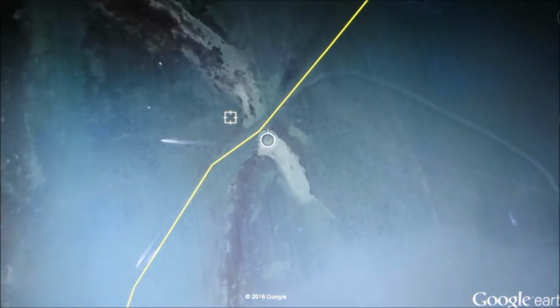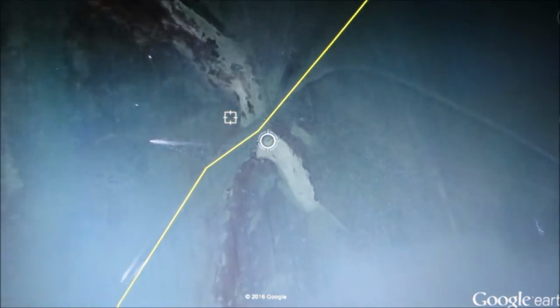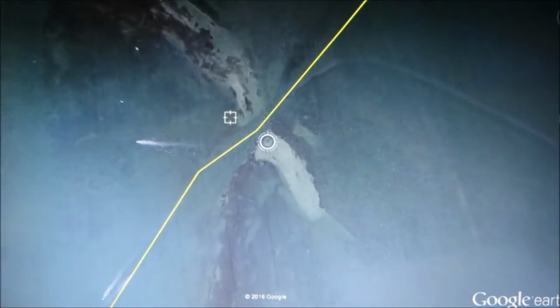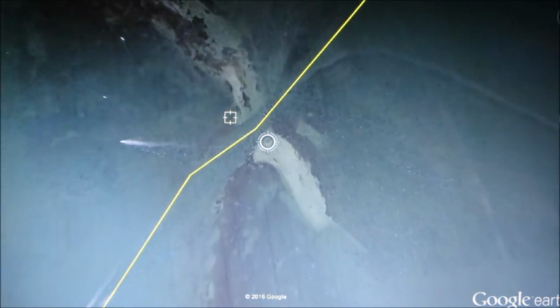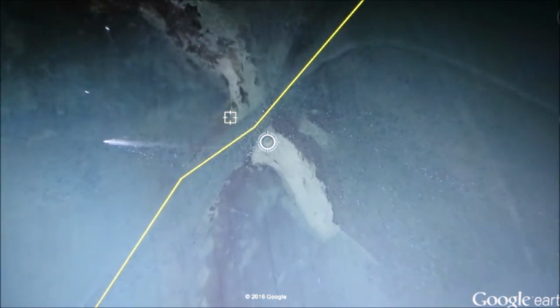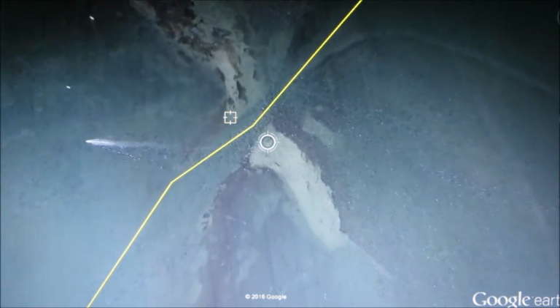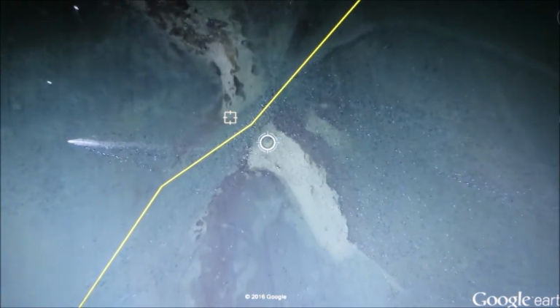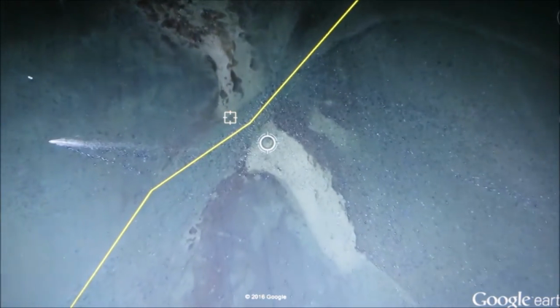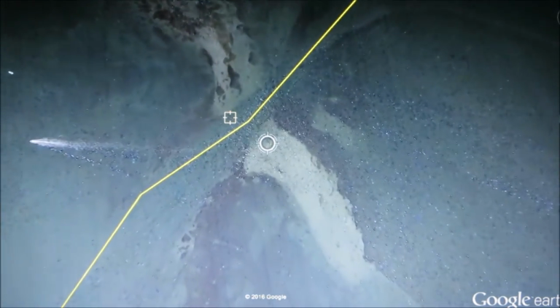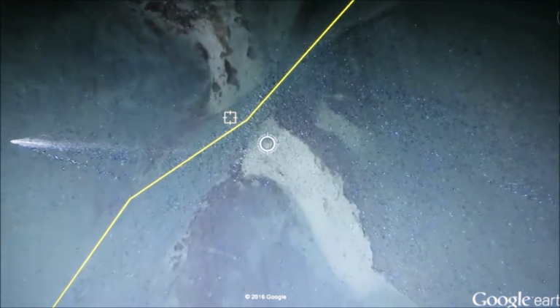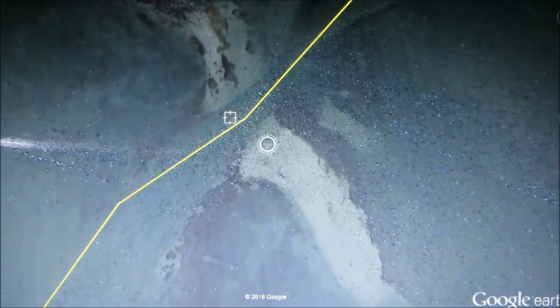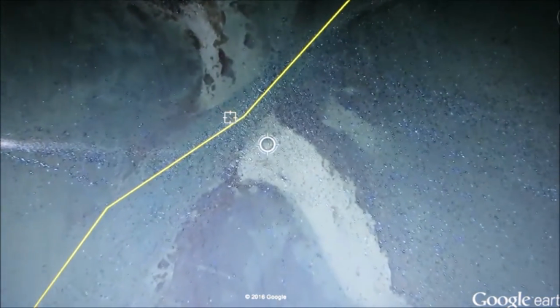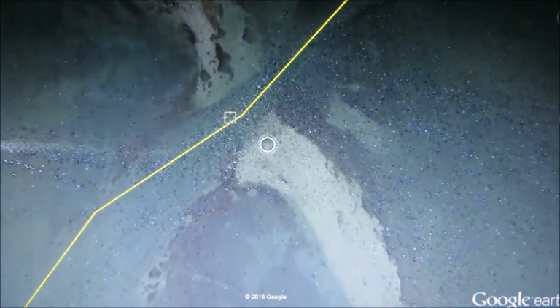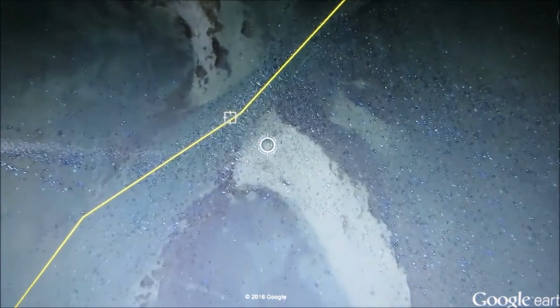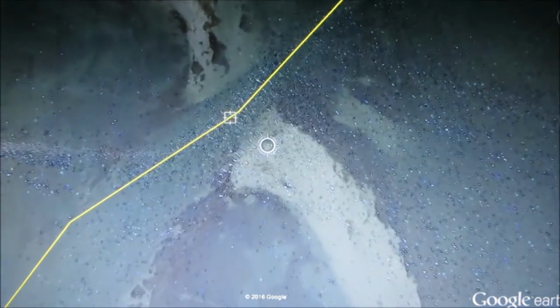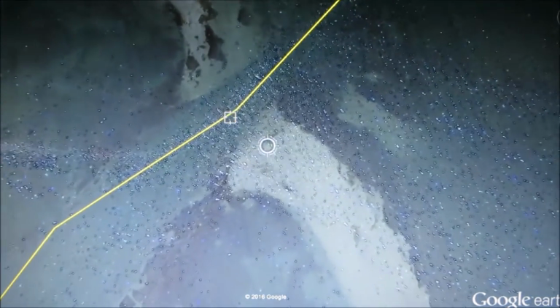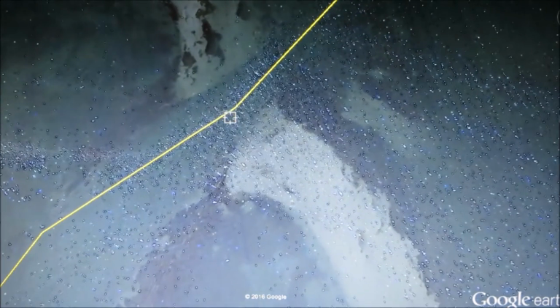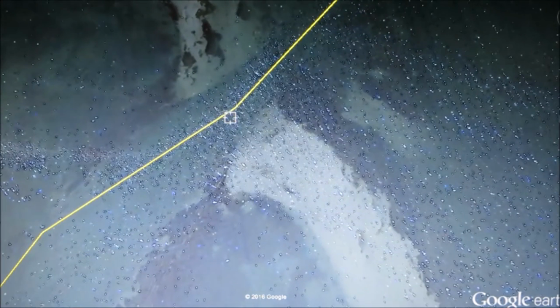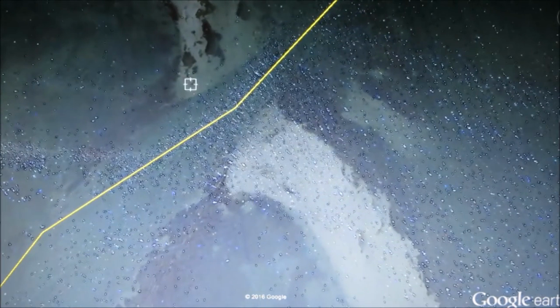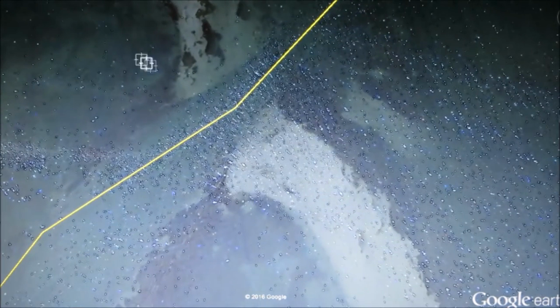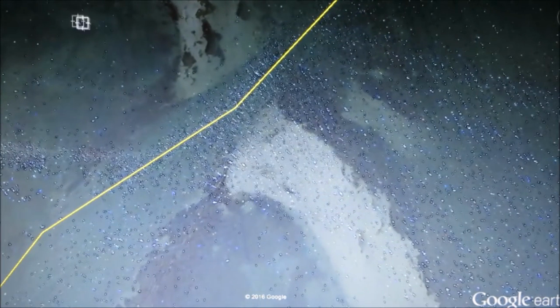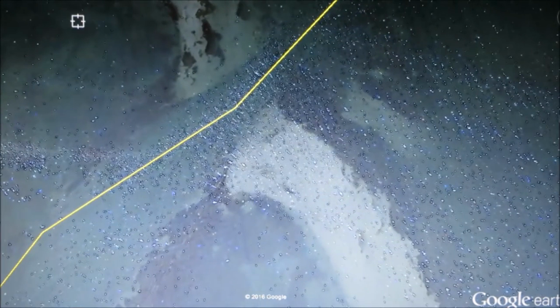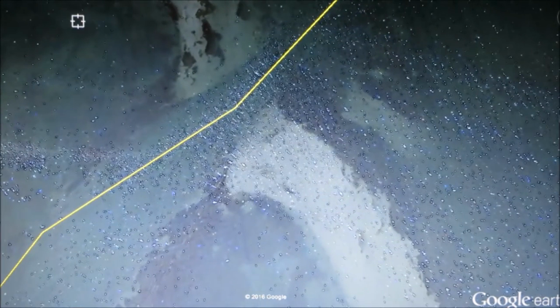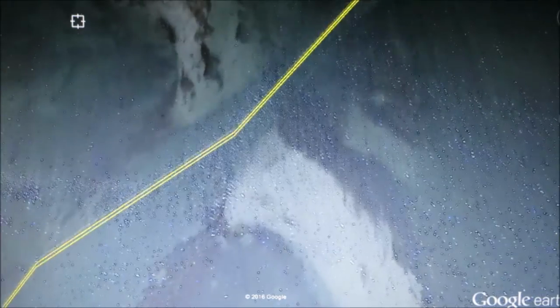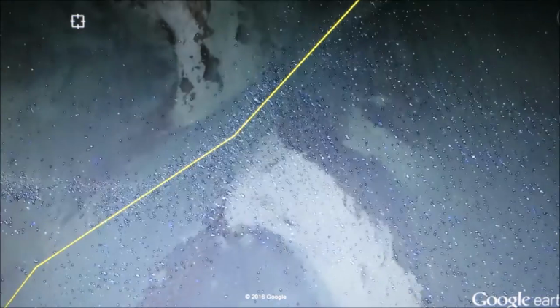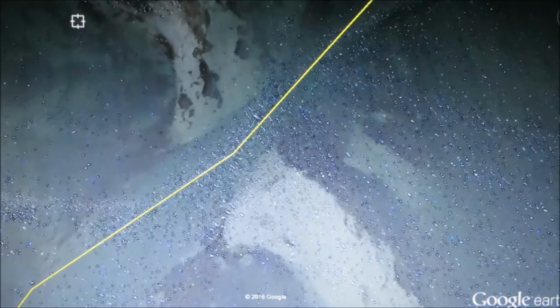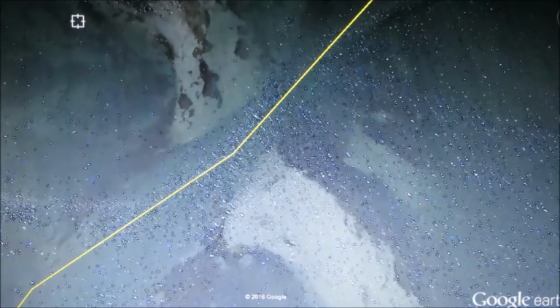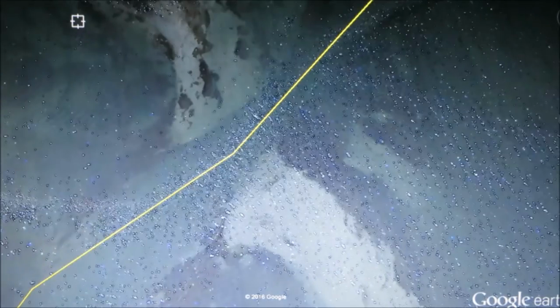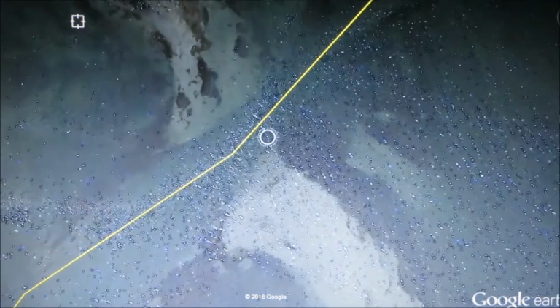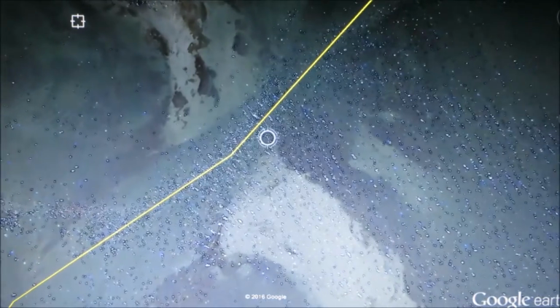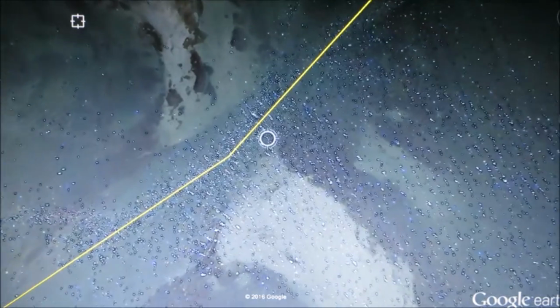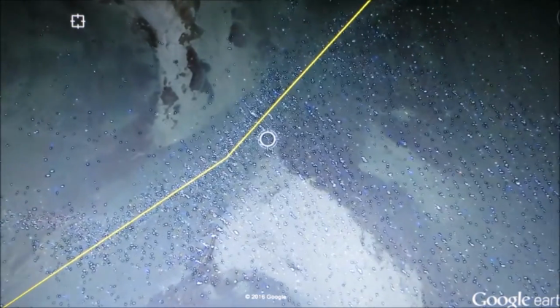The entrance to this anchorage, as well as the anchorage in general, is only five to six feet deep.